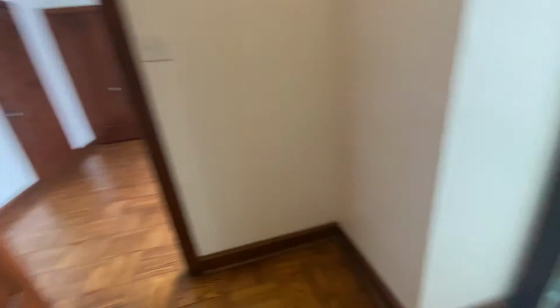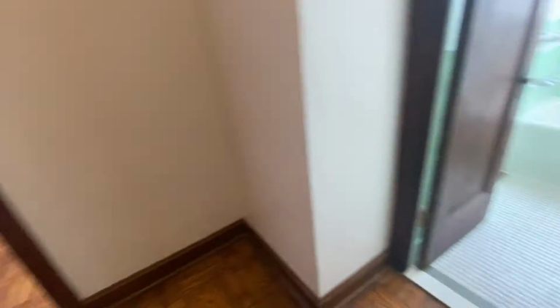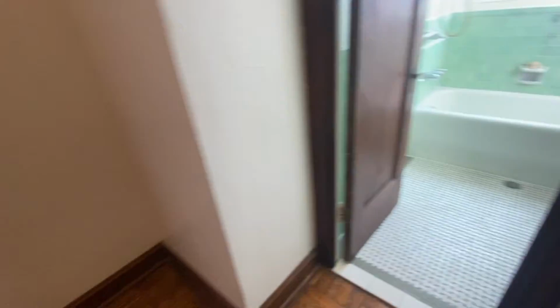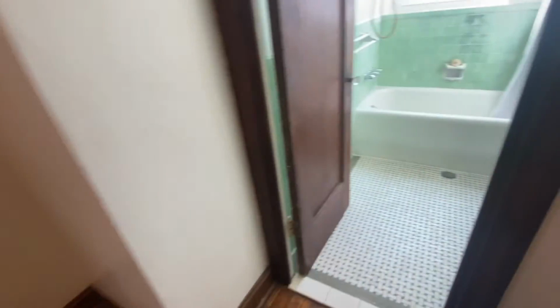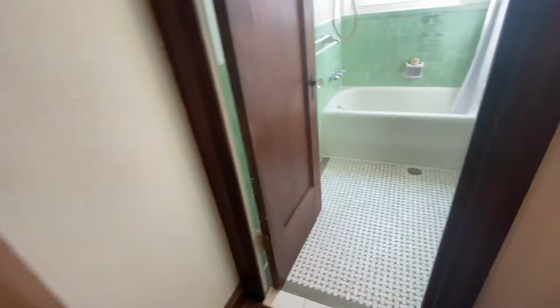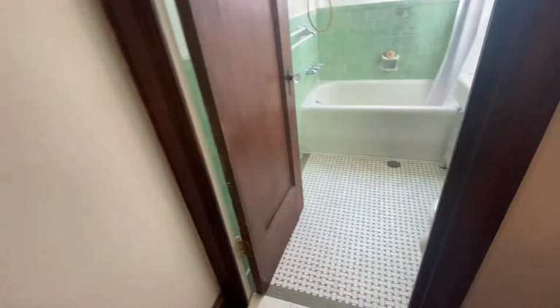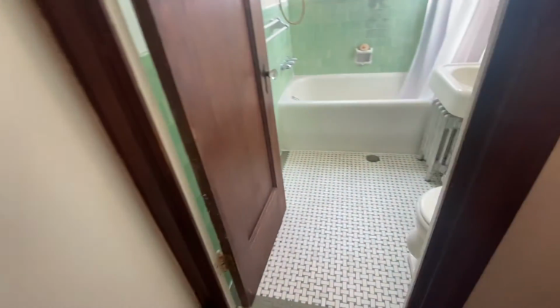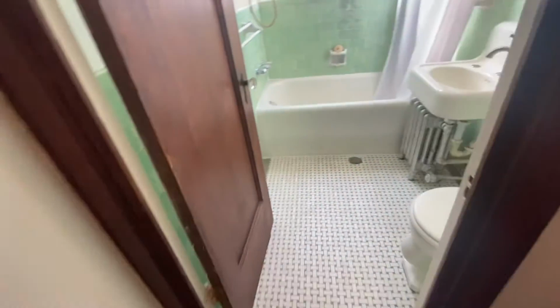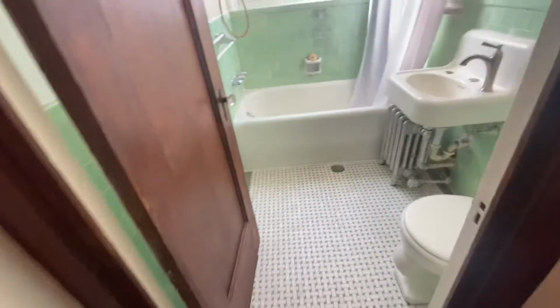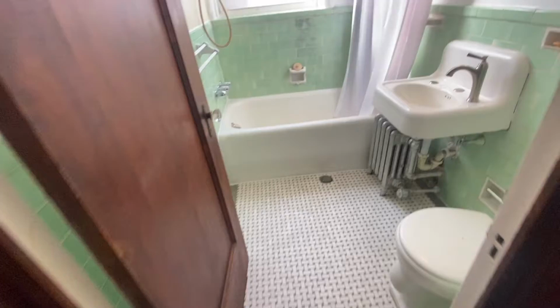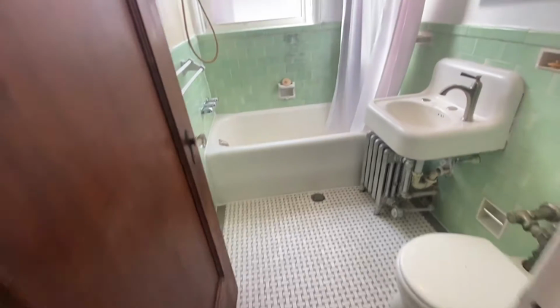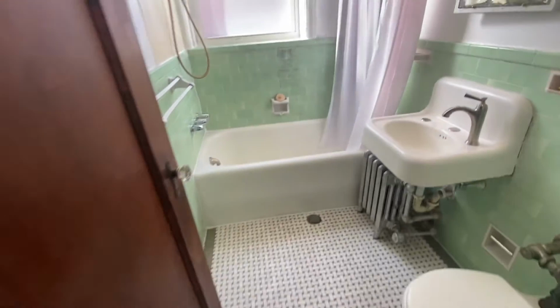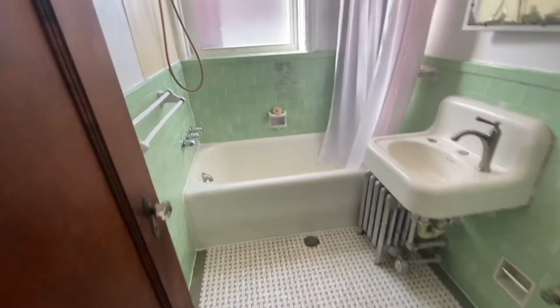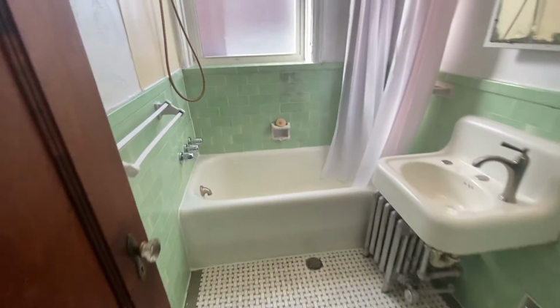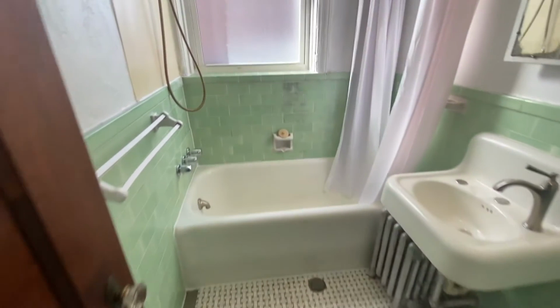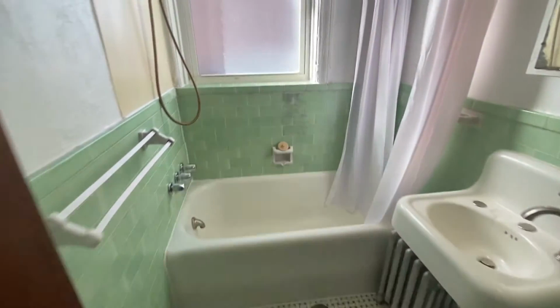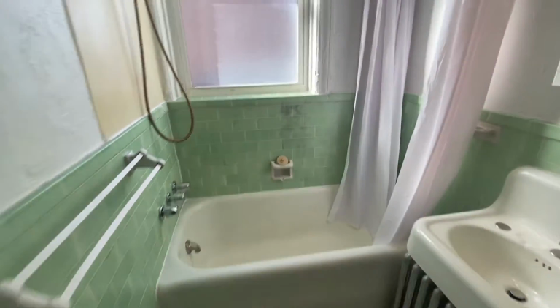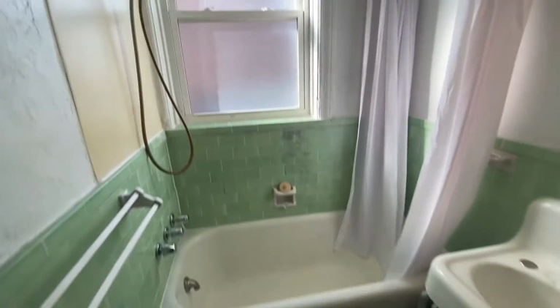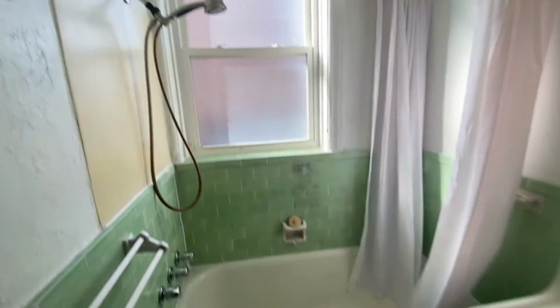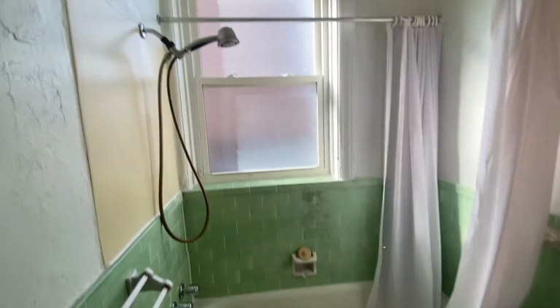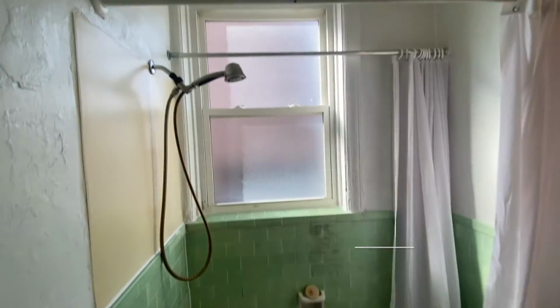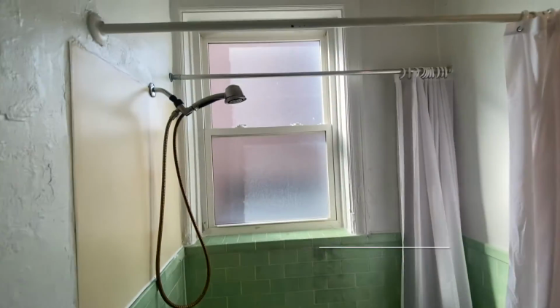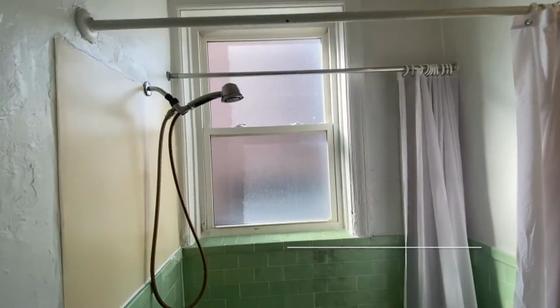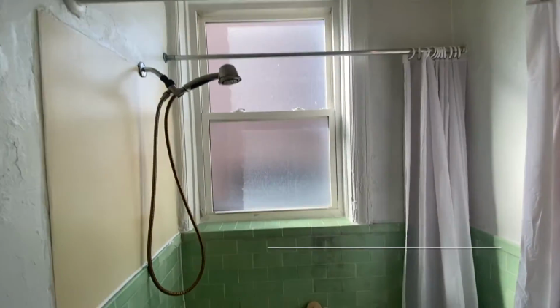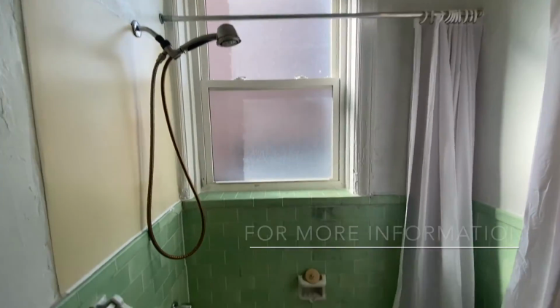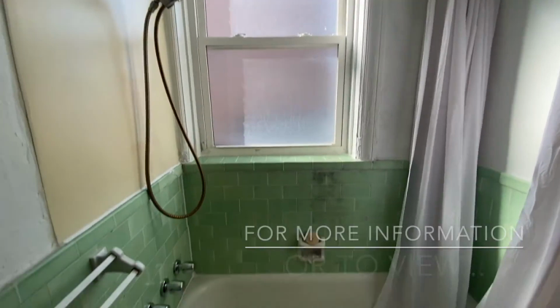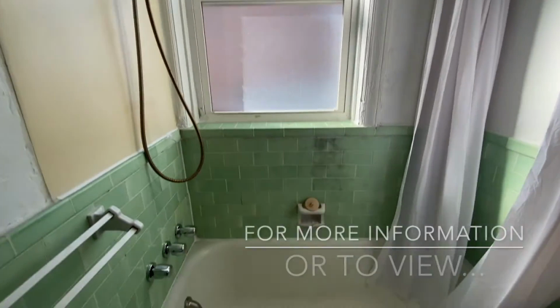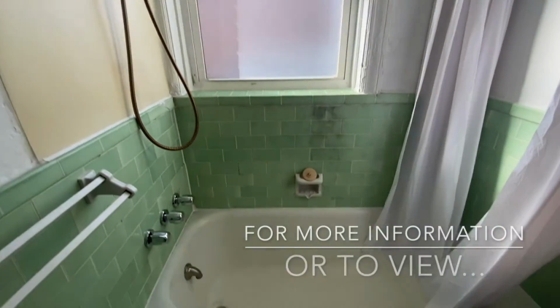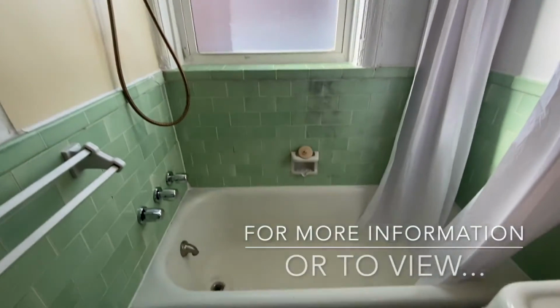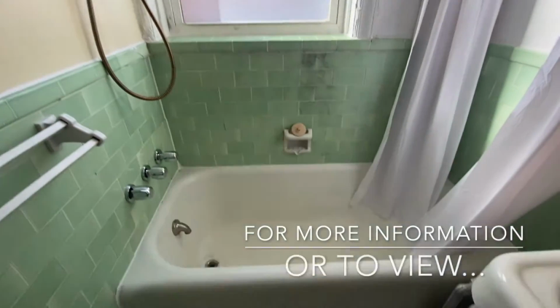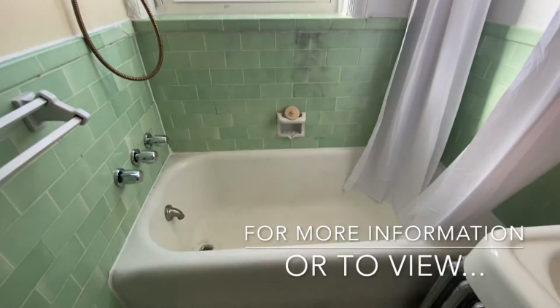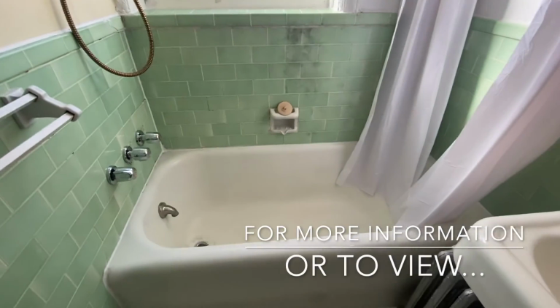The bathroom has both a shower and a bathtub.